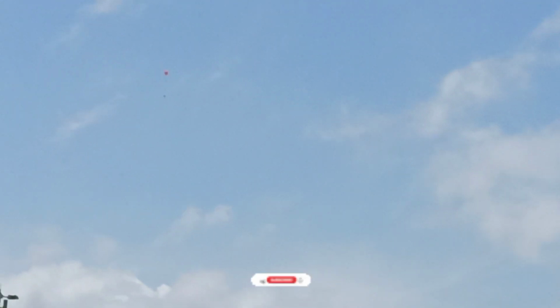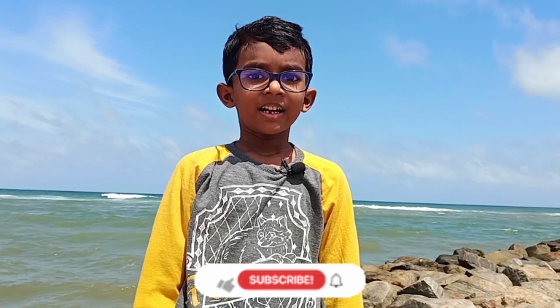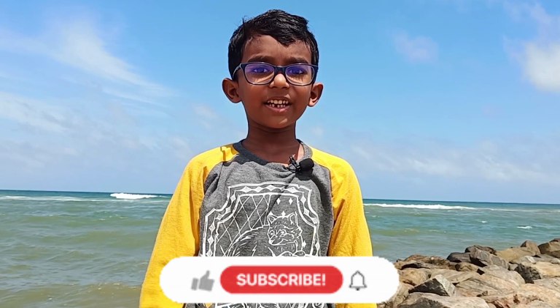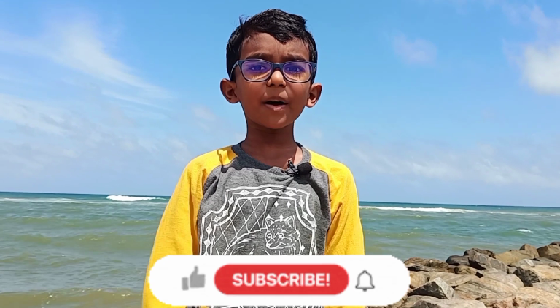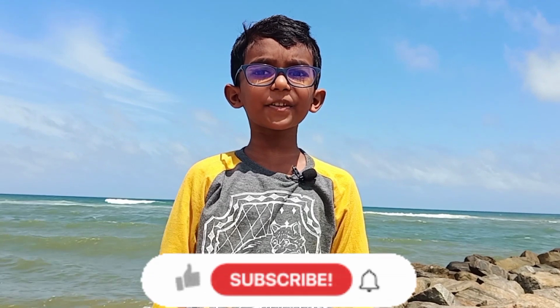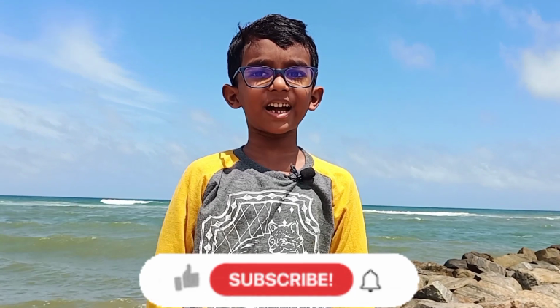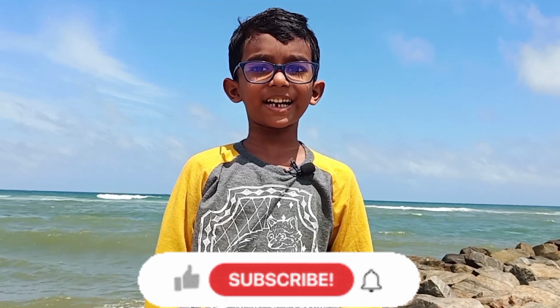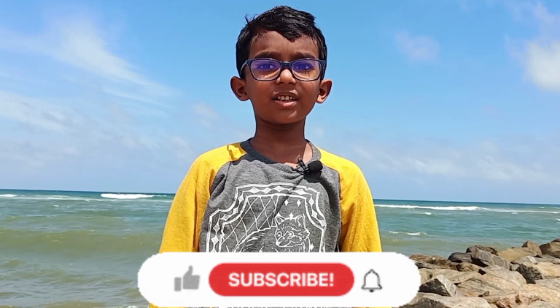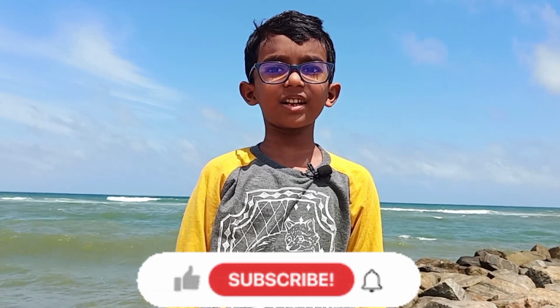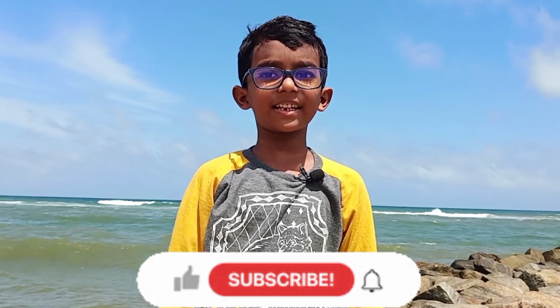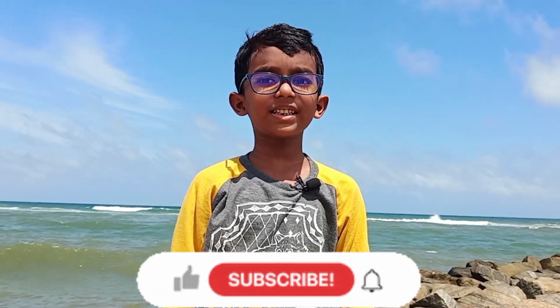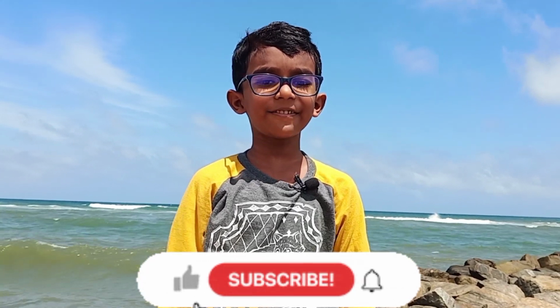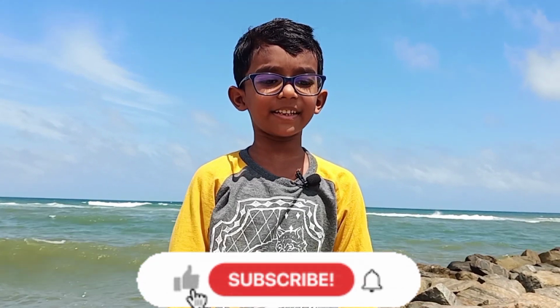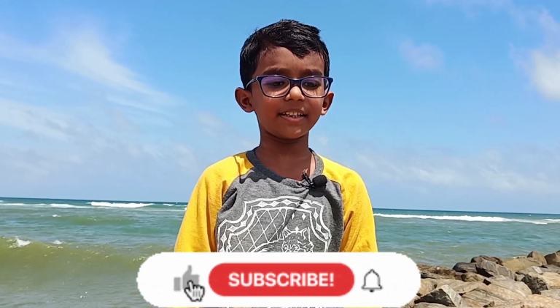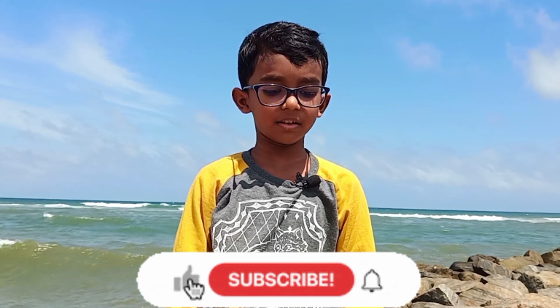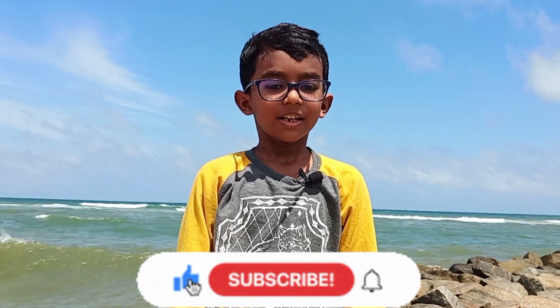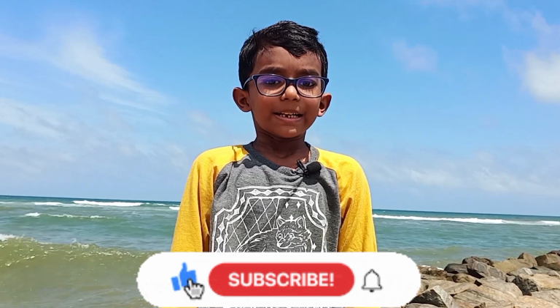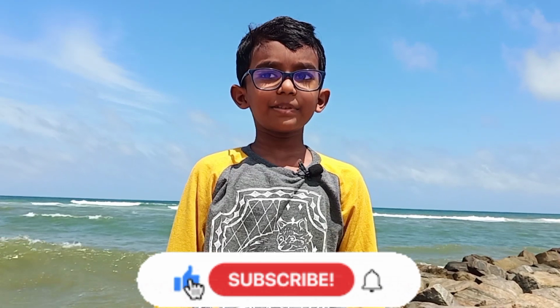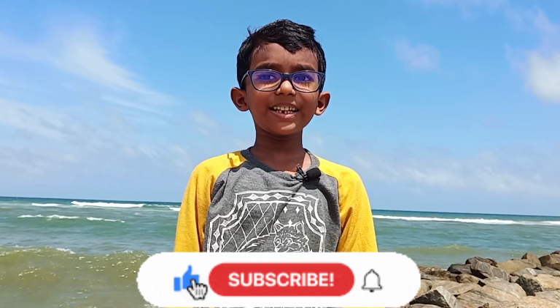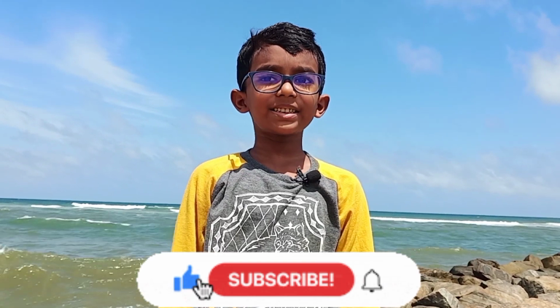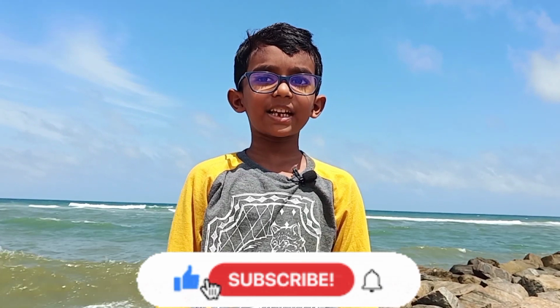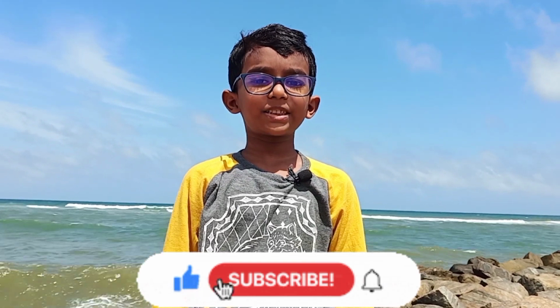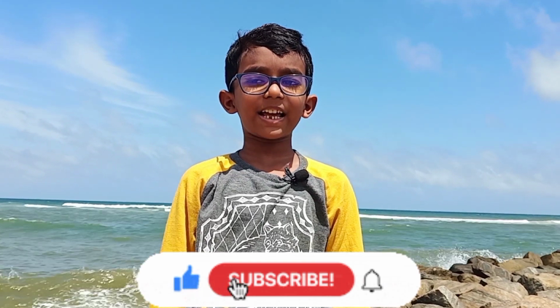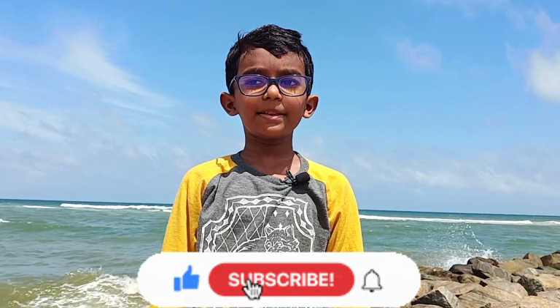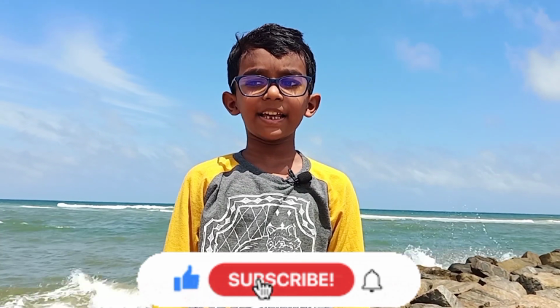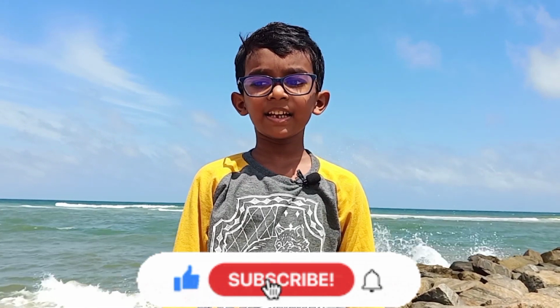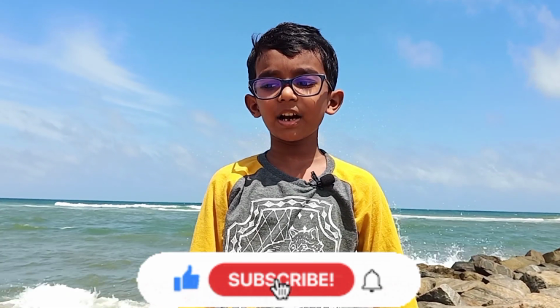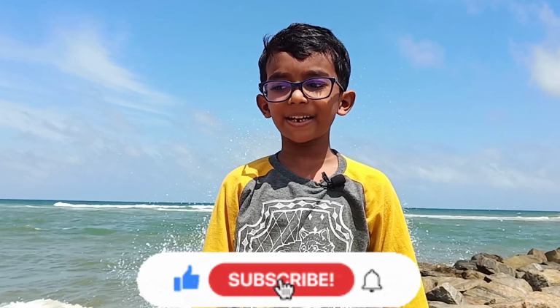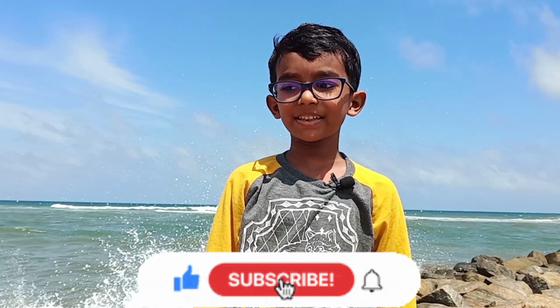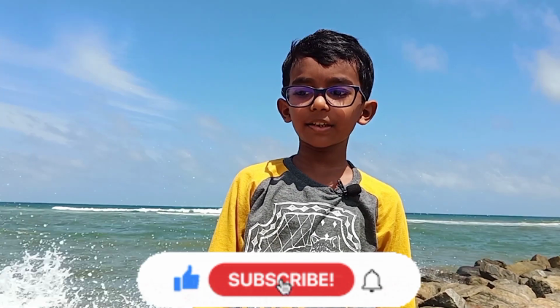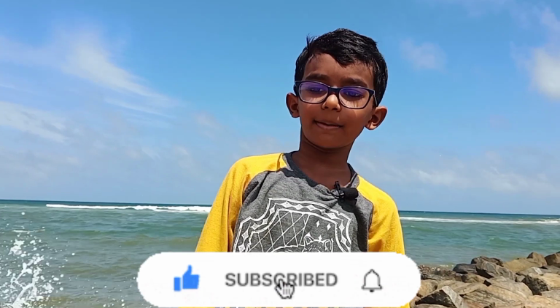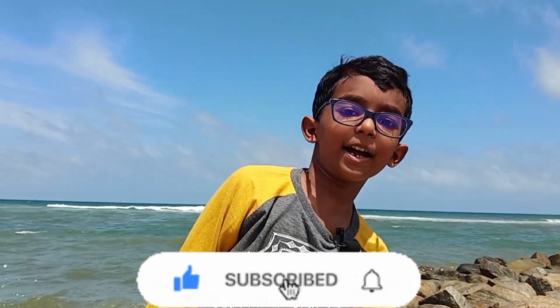I hope you guys also liked this video. Please subscribe, like, and comment. Thank you. Bye-bye.